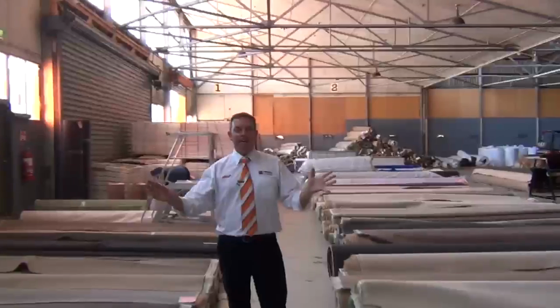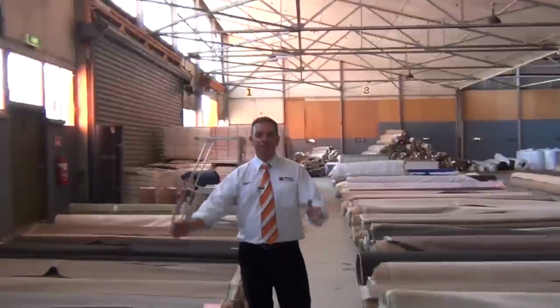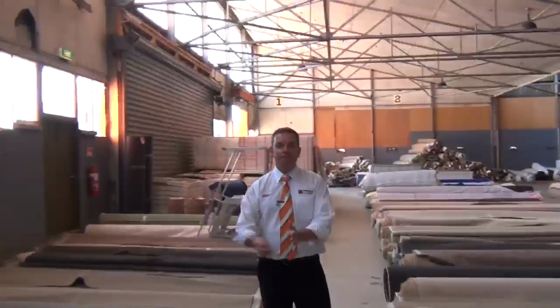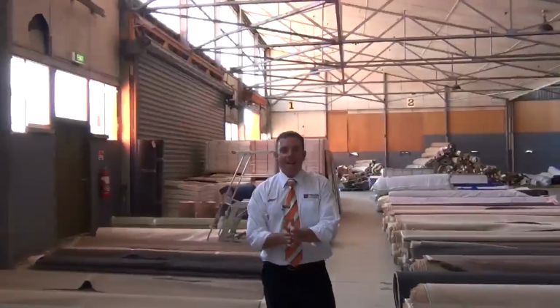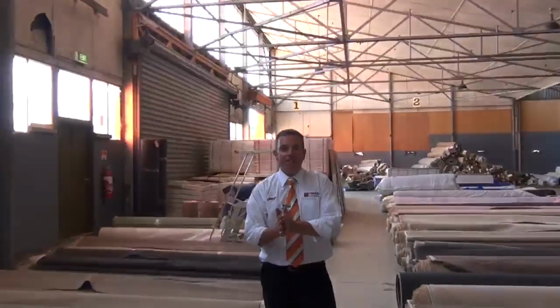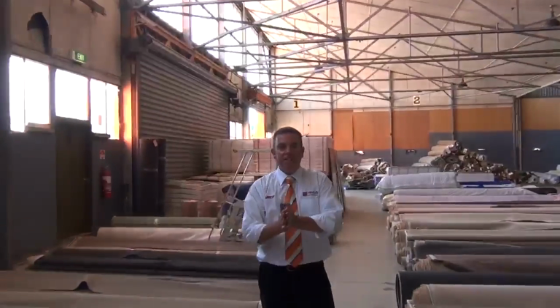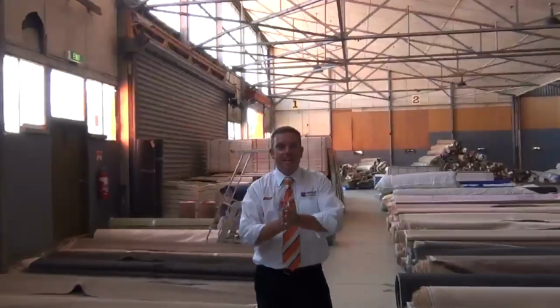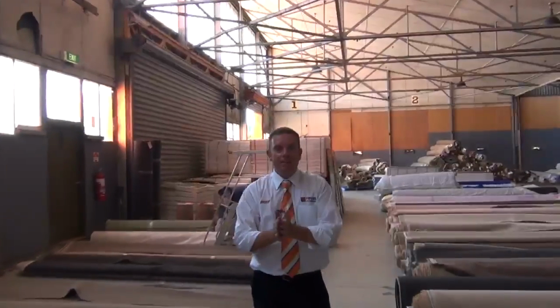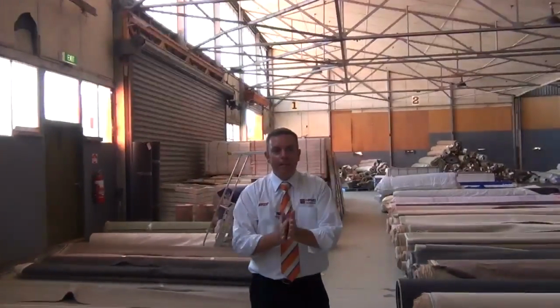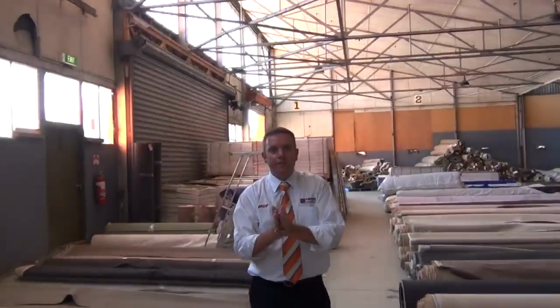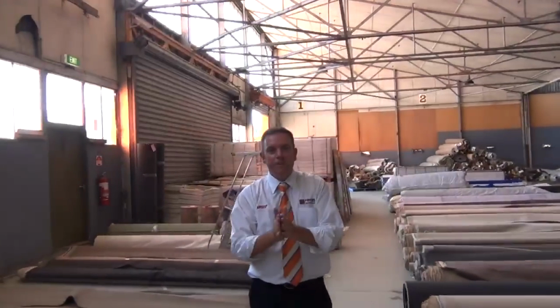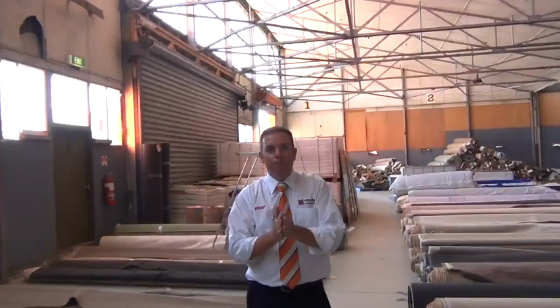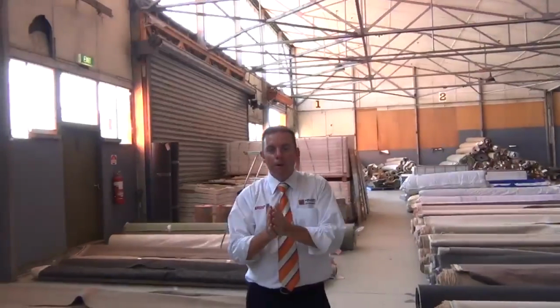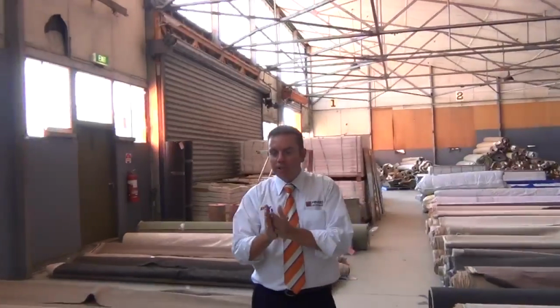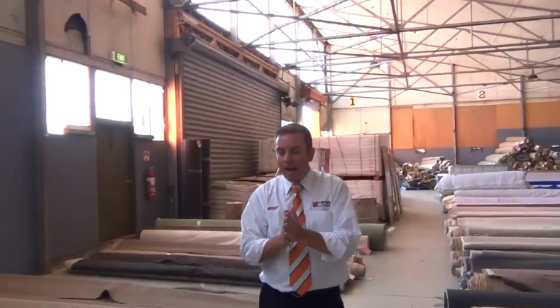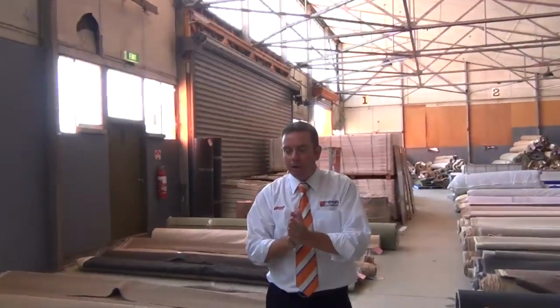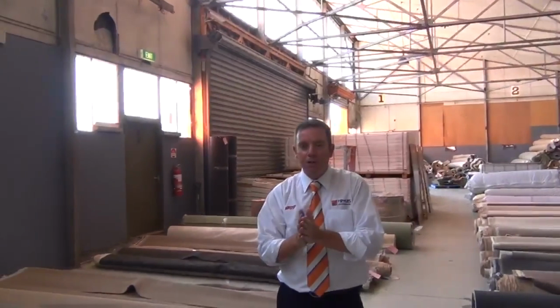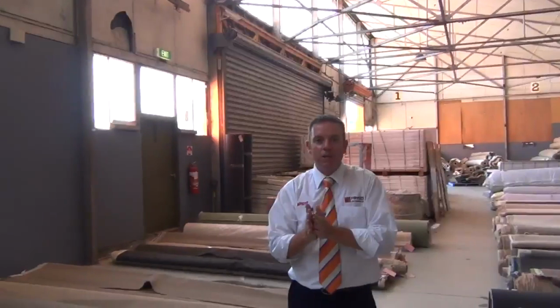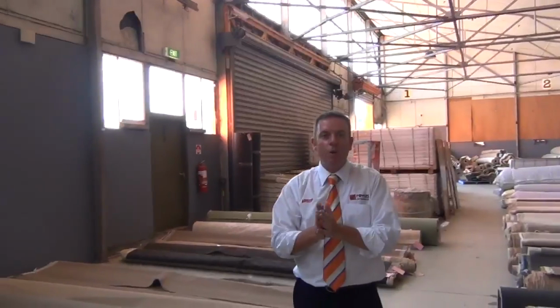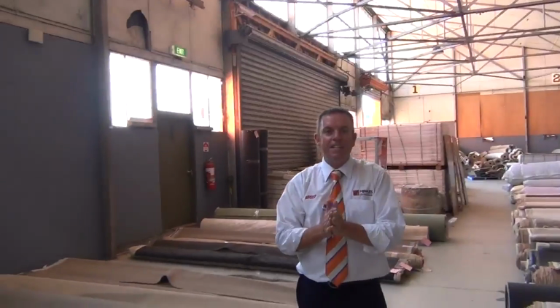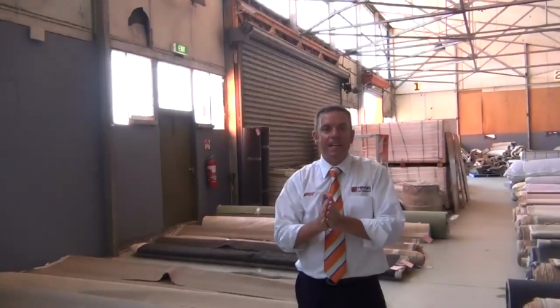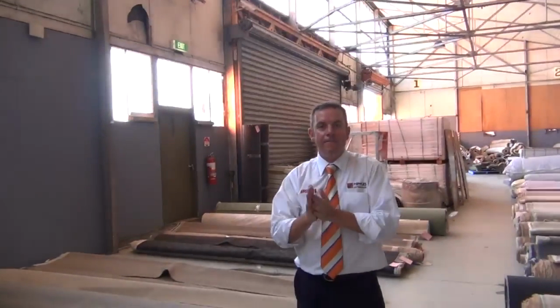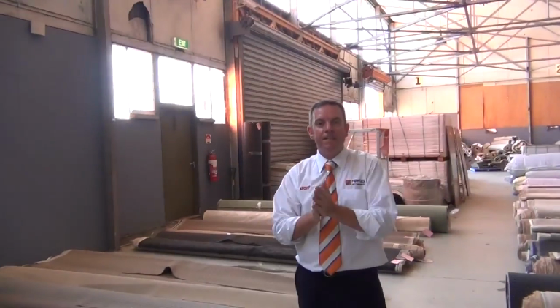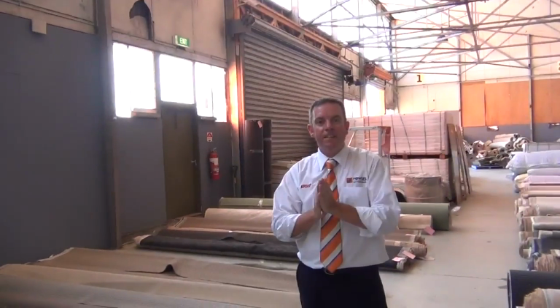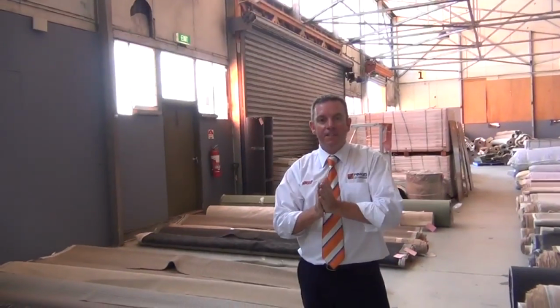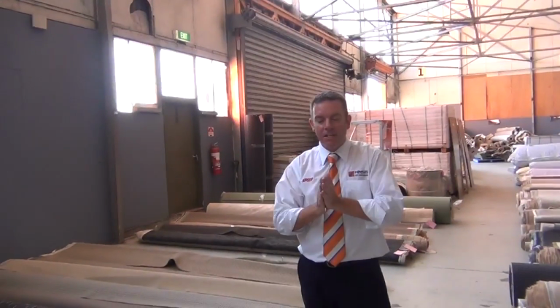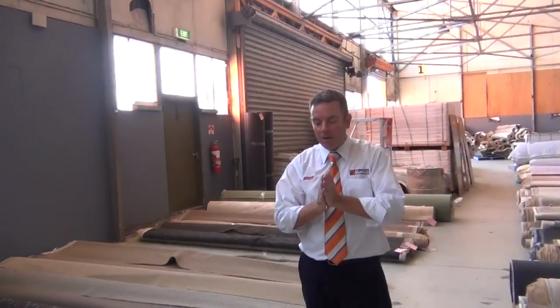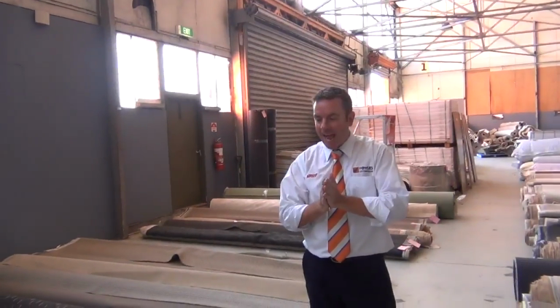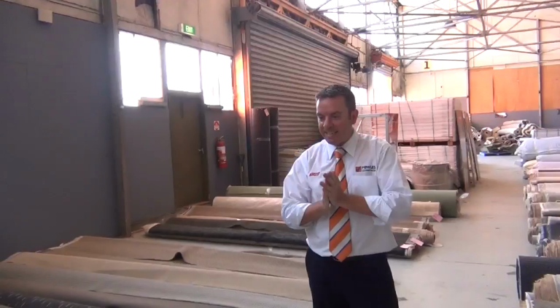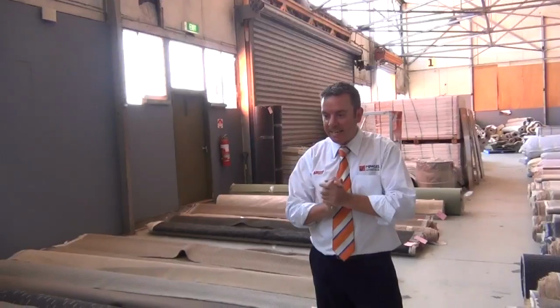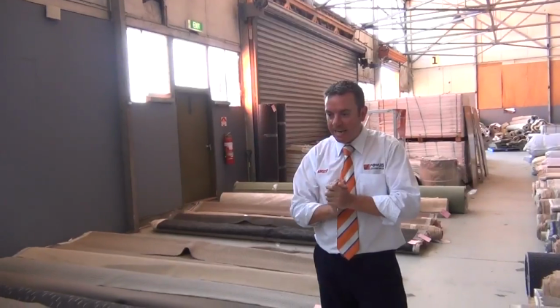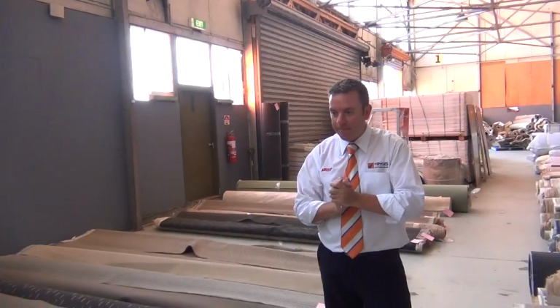Hey, I'm John from Fowler's Auction and Sales. I'm here to preview tomorrow's carpet auction. It's Wednesday the 15th of January at 10am.